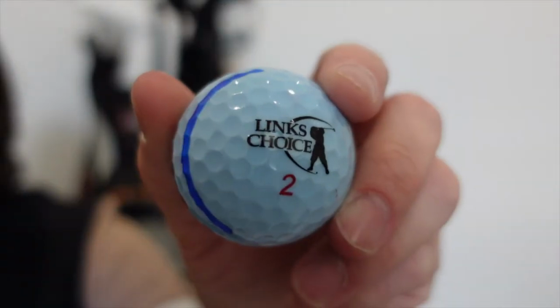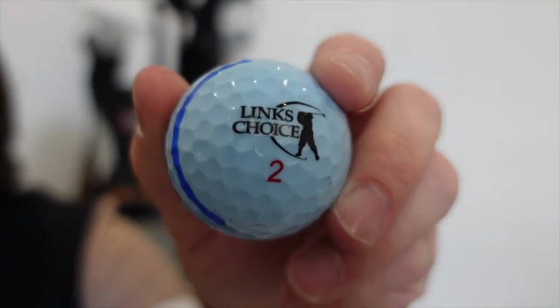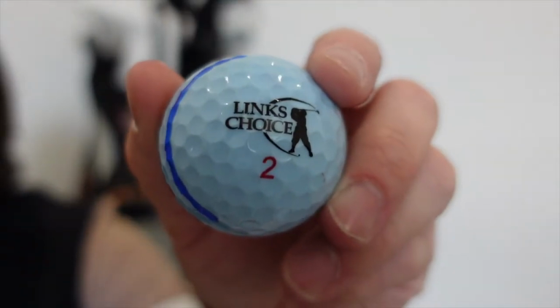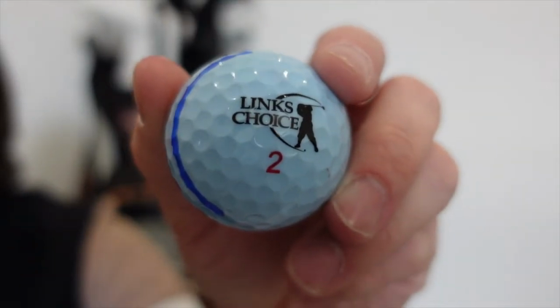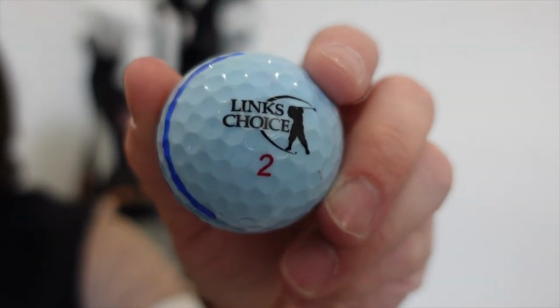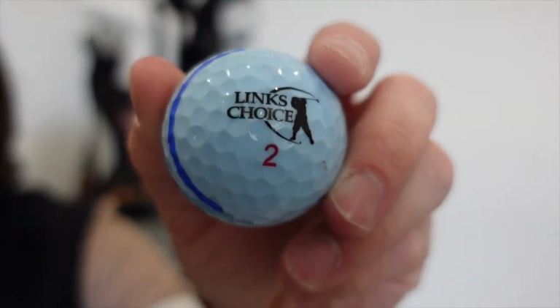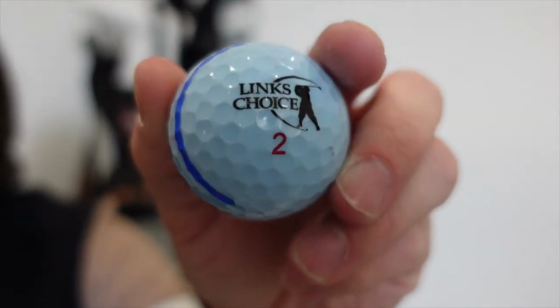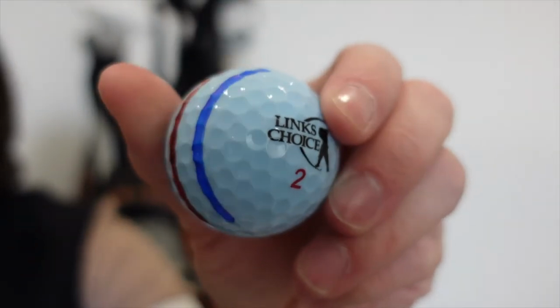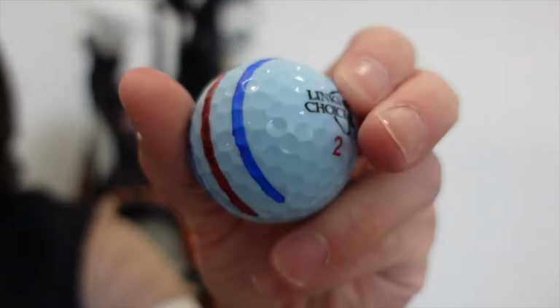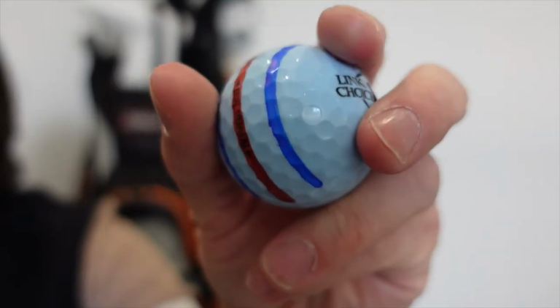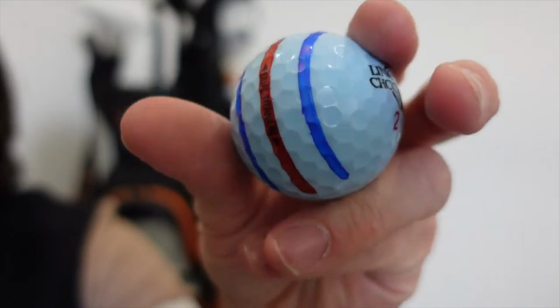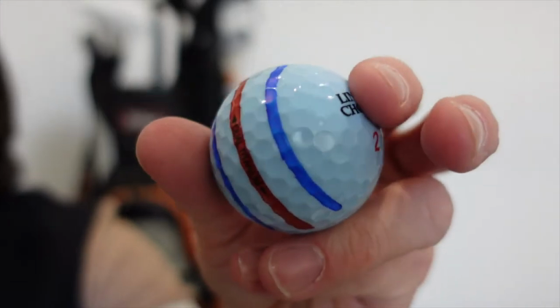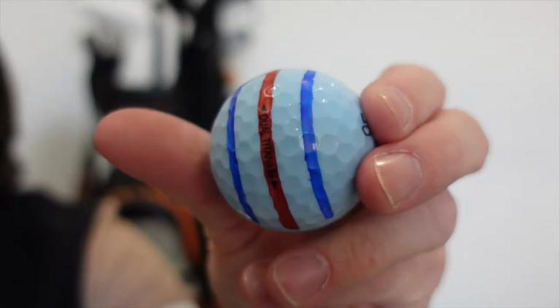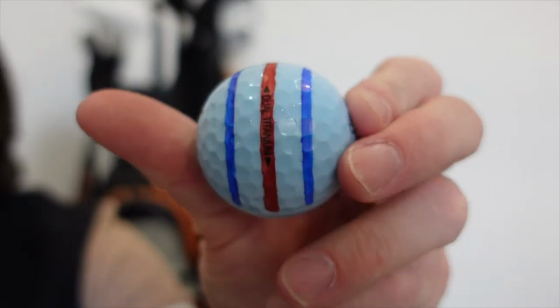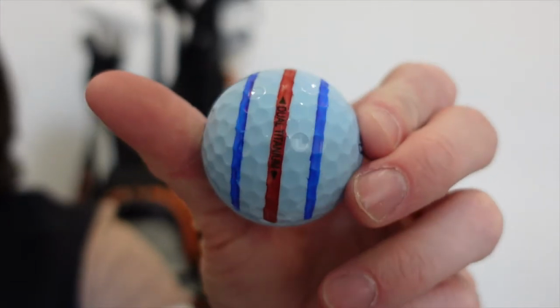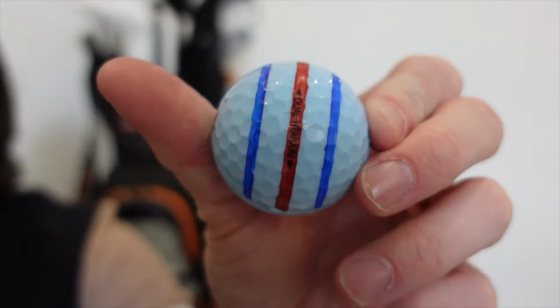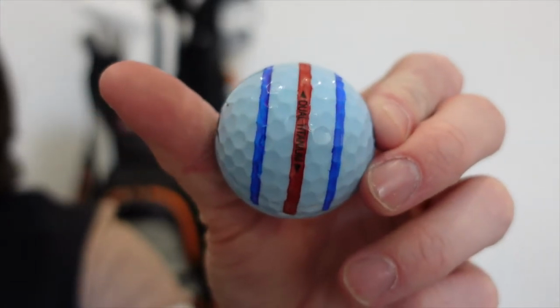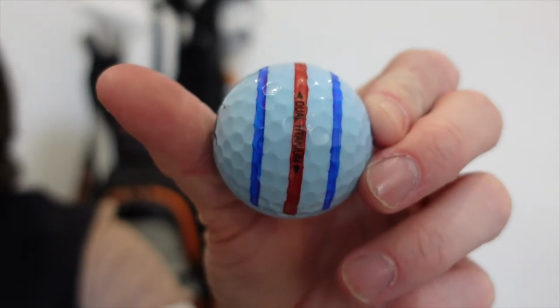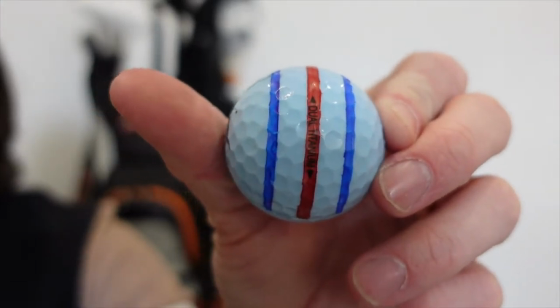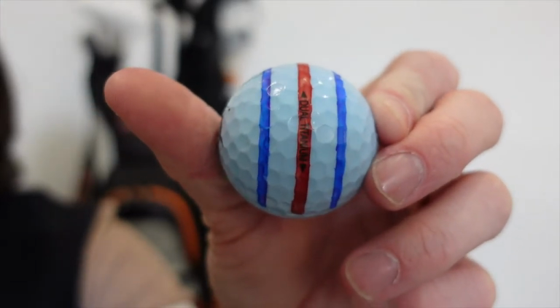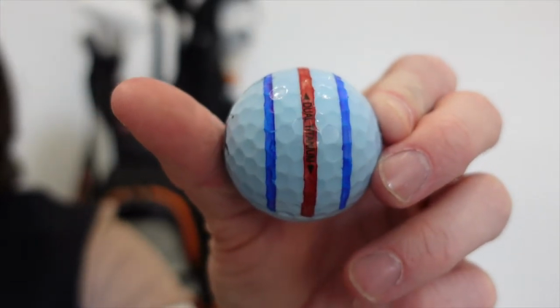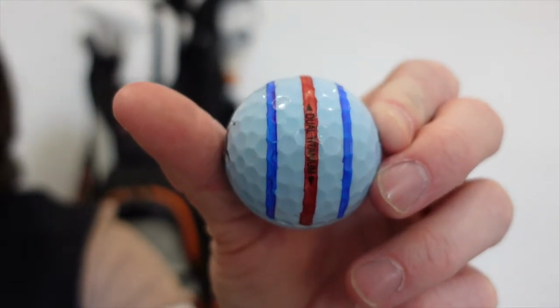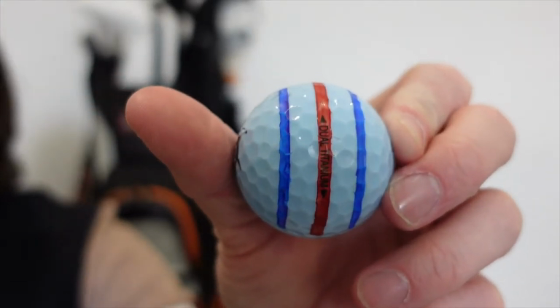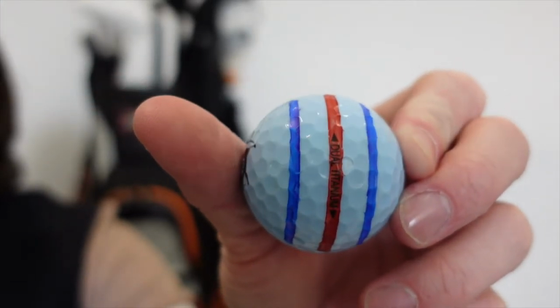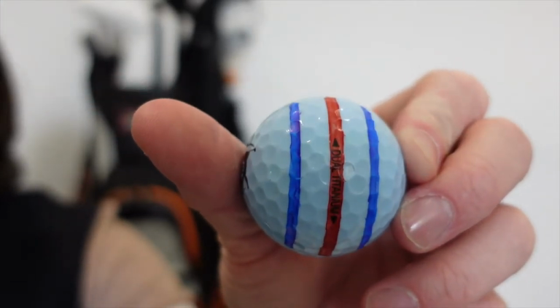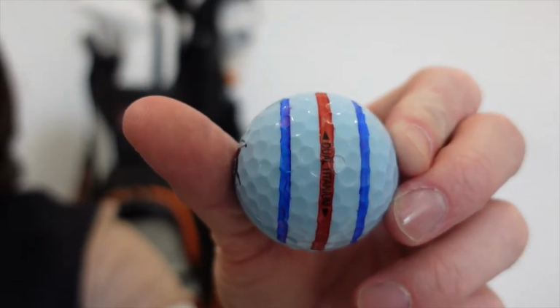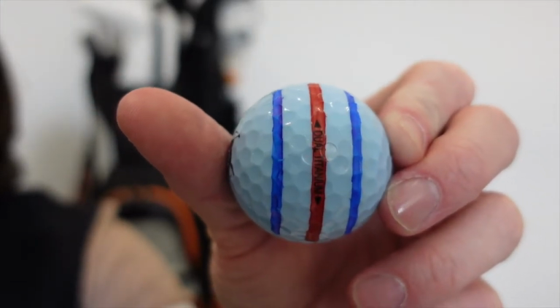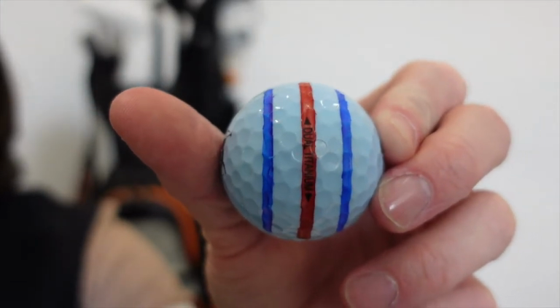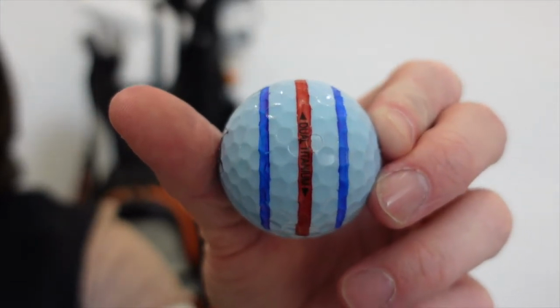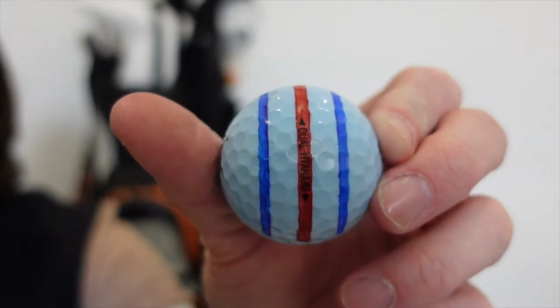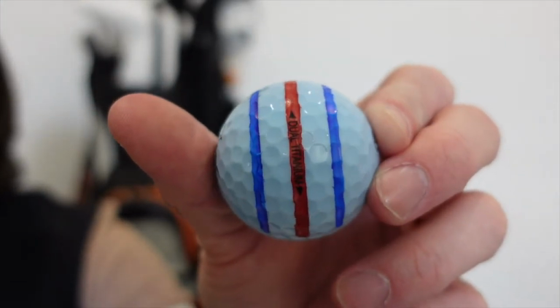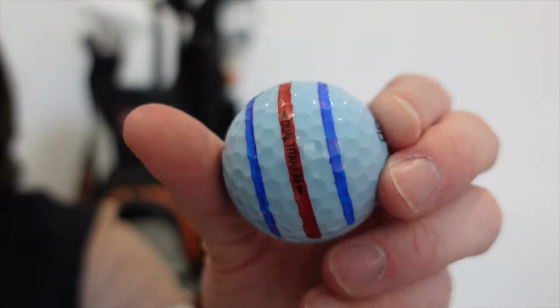I have them in a couple of colours, and this one is one of my practice balls for putting, so I have the triple track which I've put onto them.